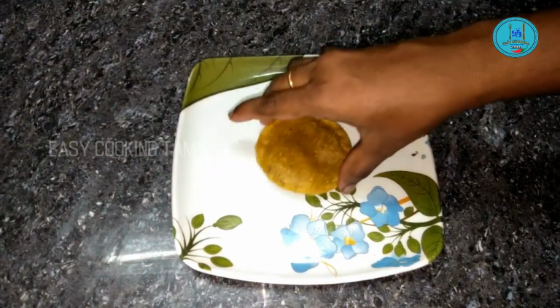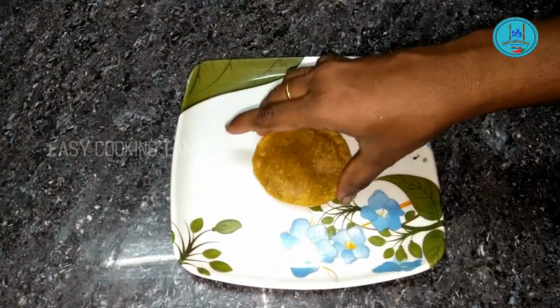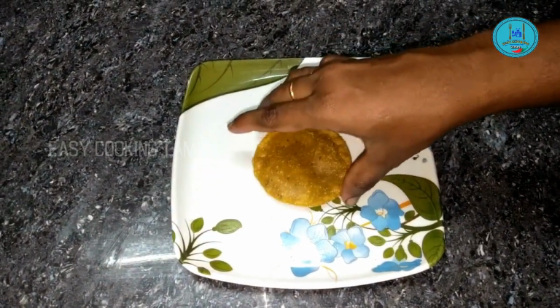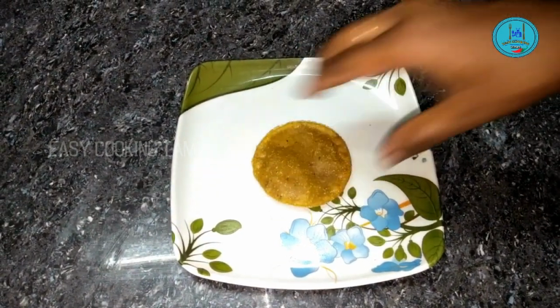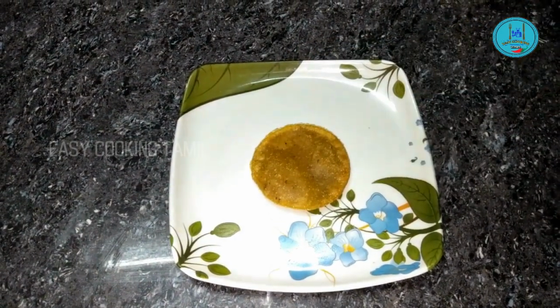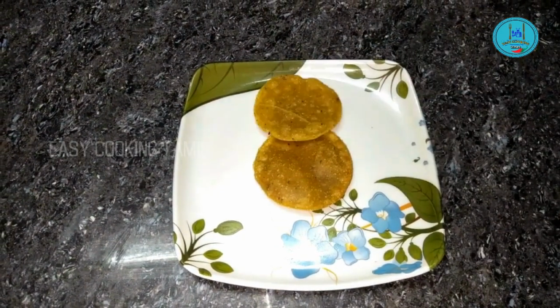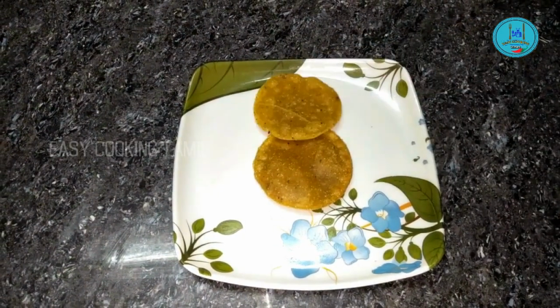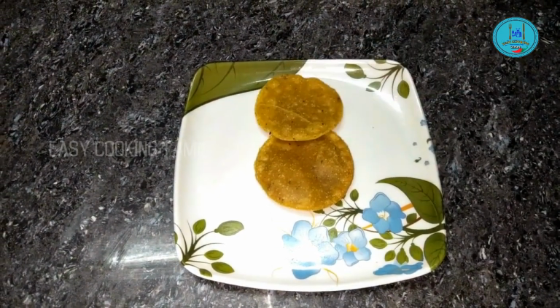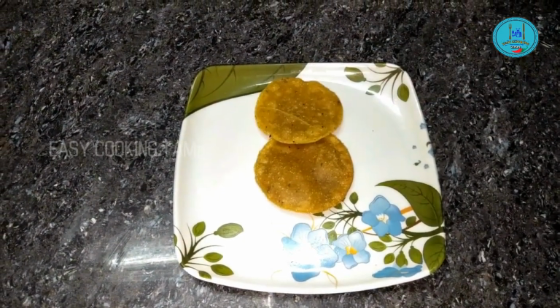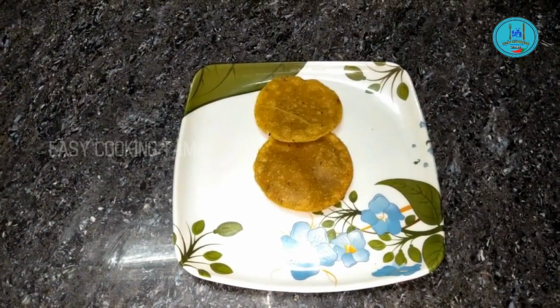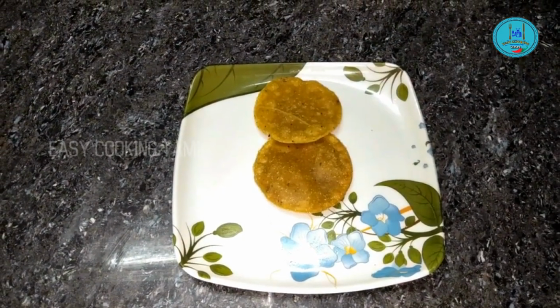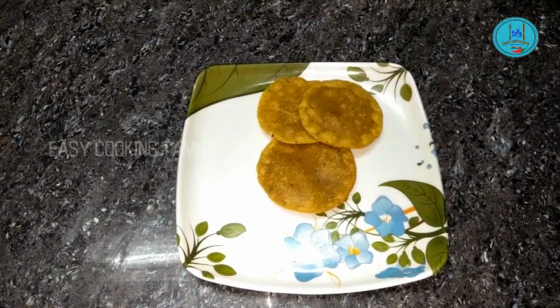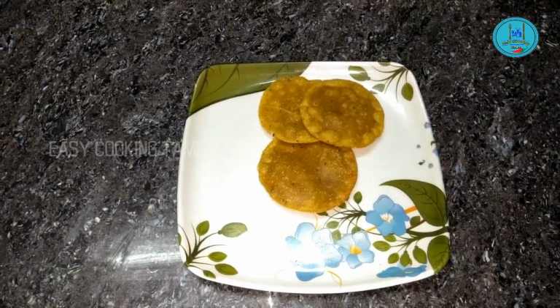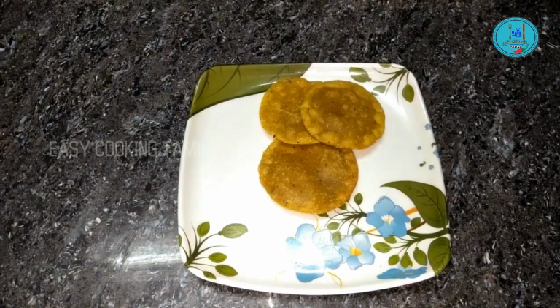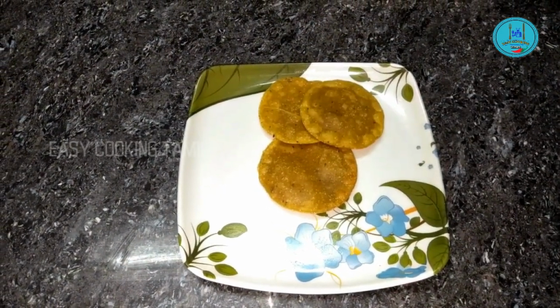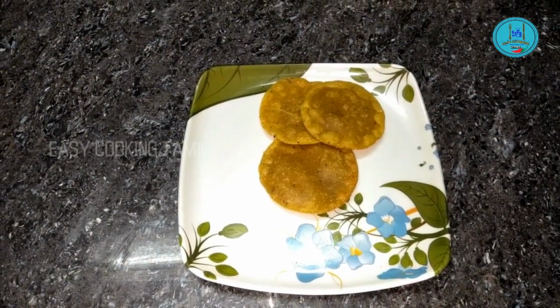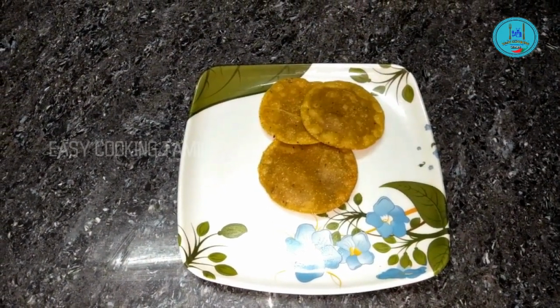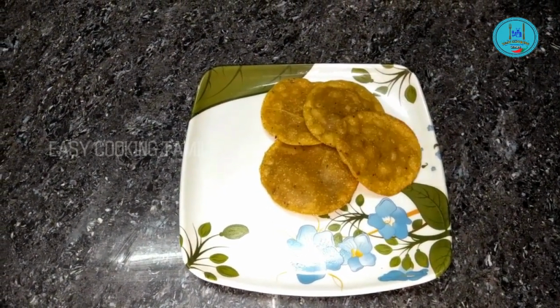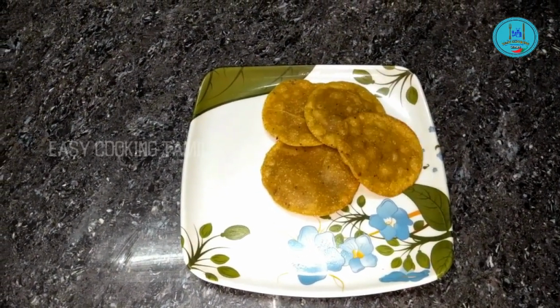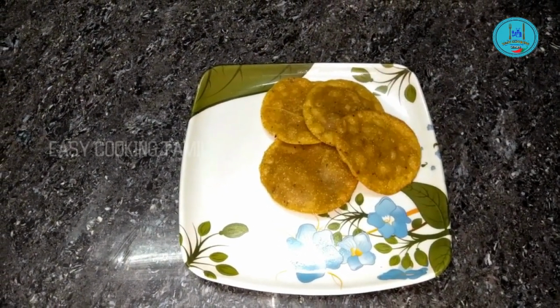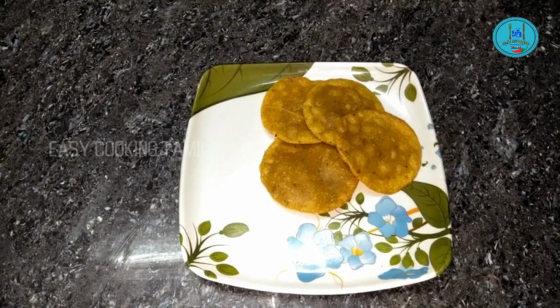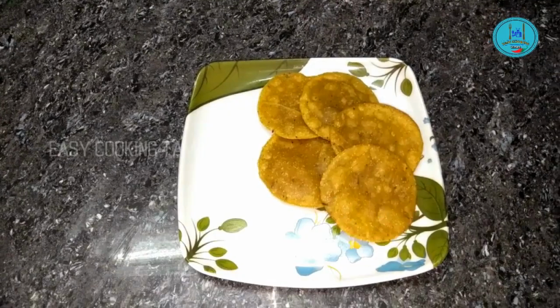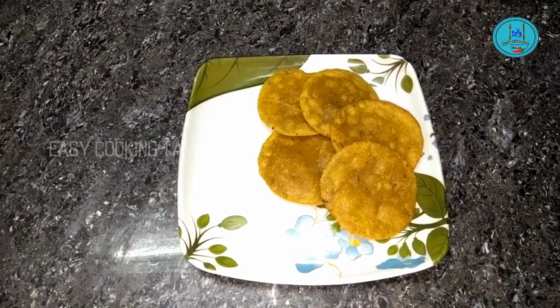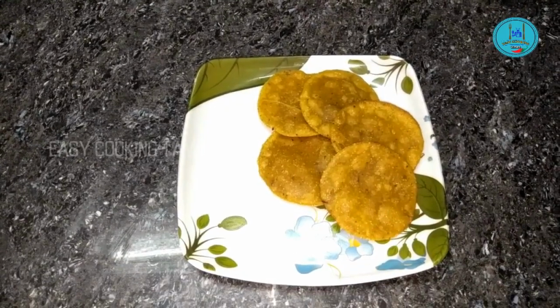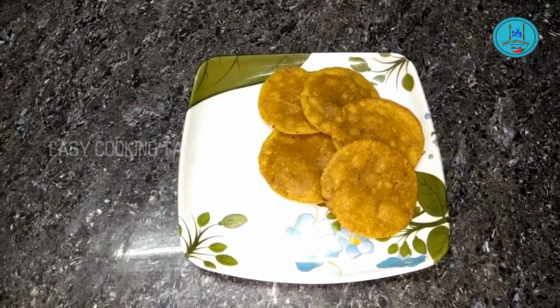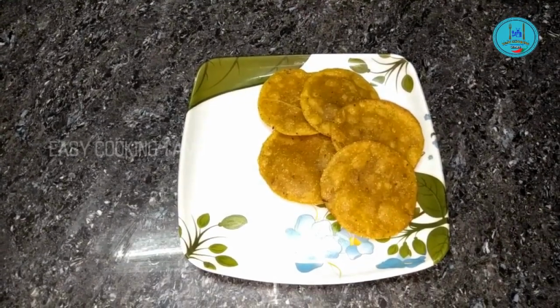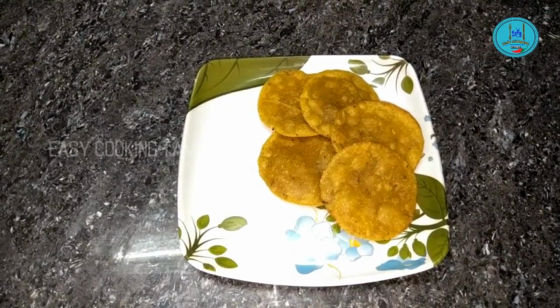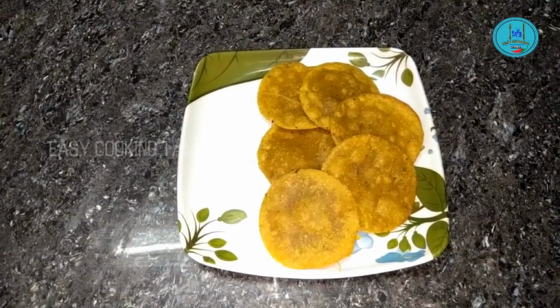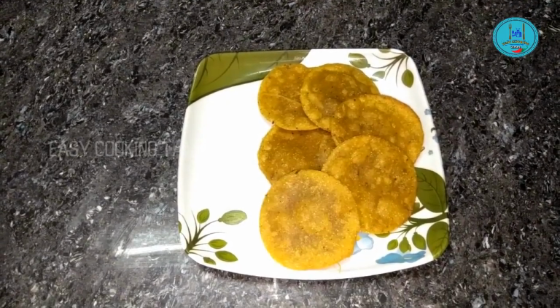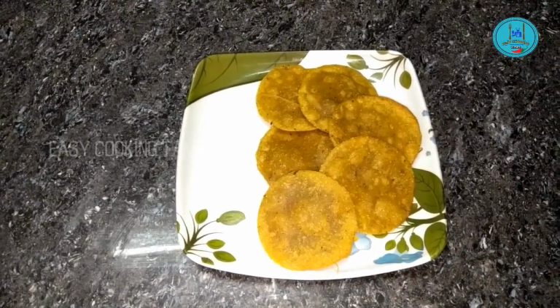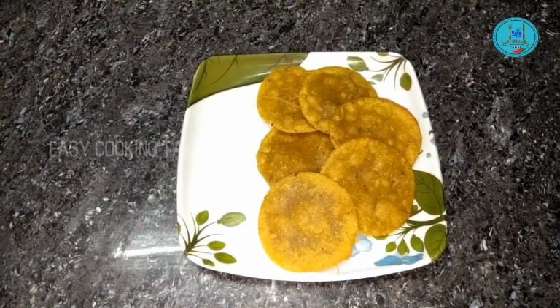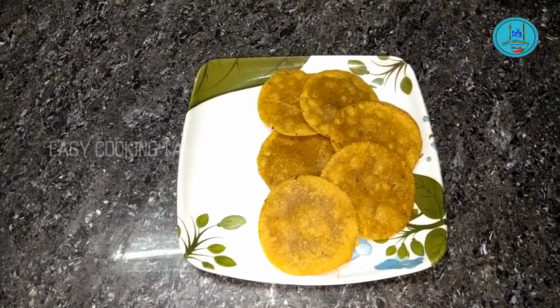Welcome to Easy Cooking Tamil. Hi friends, in this video, I'll show you my Rava snacks.